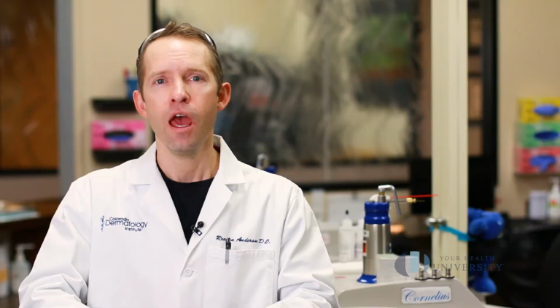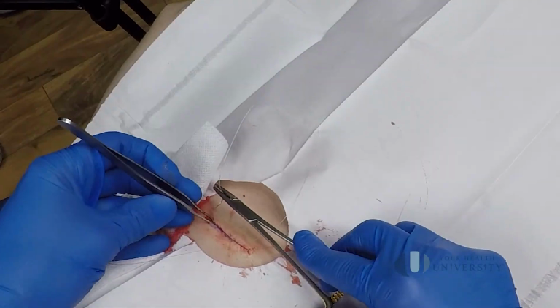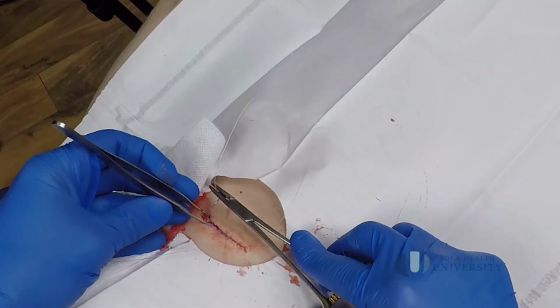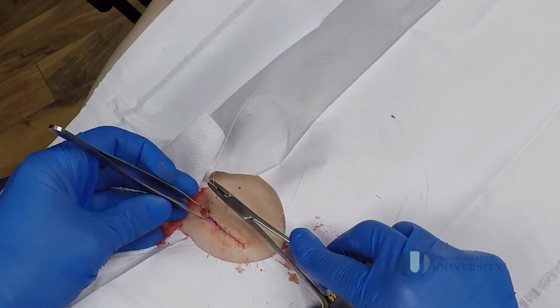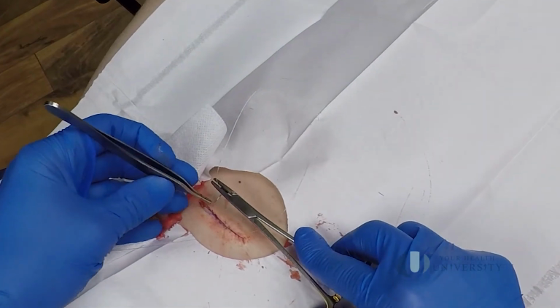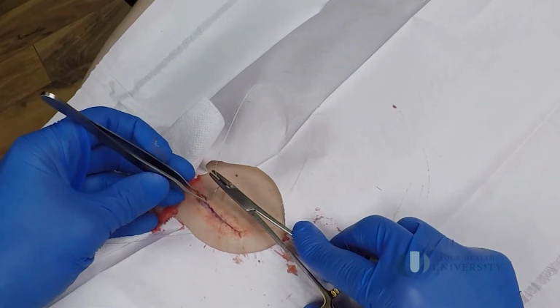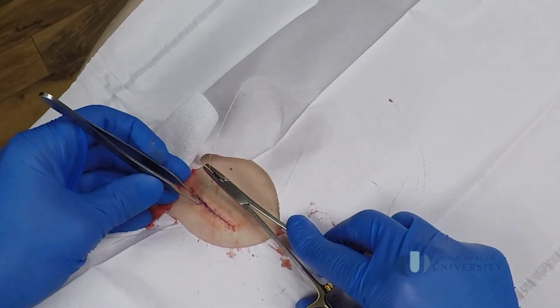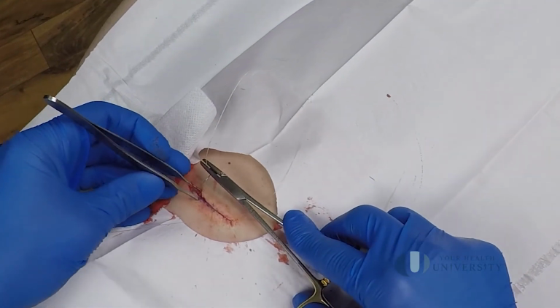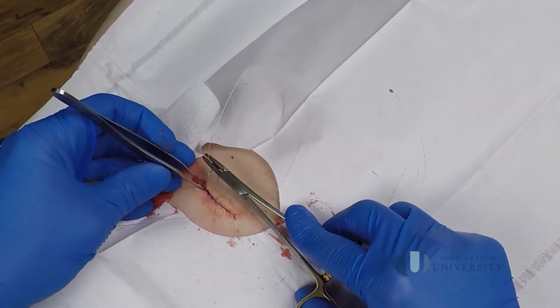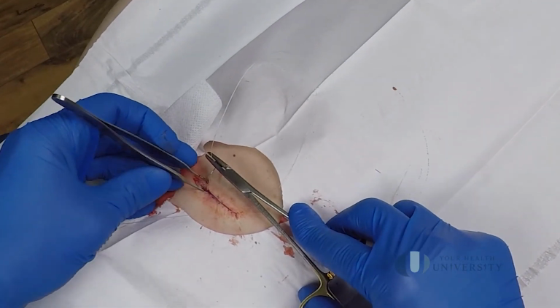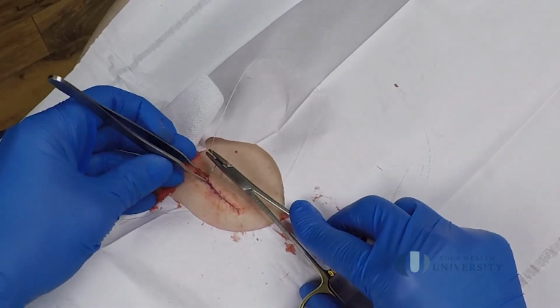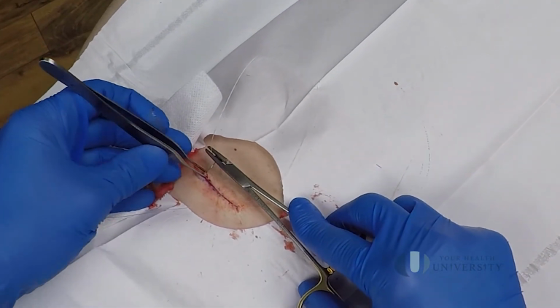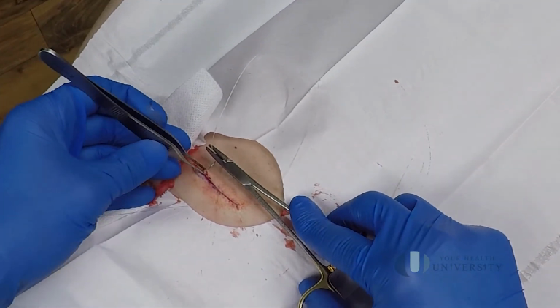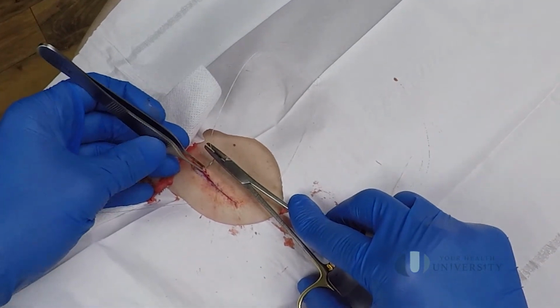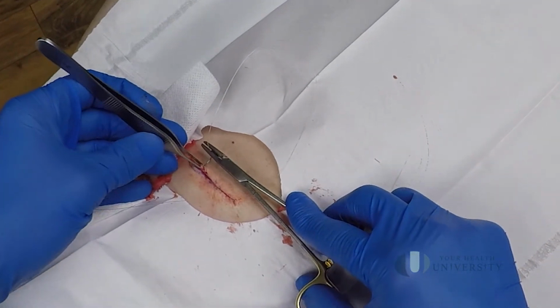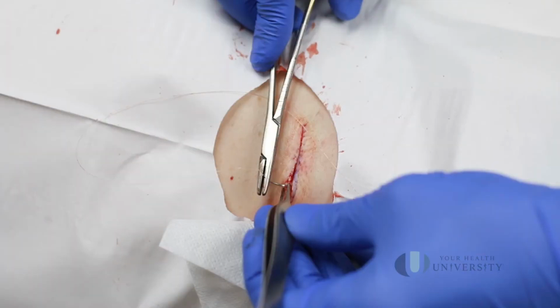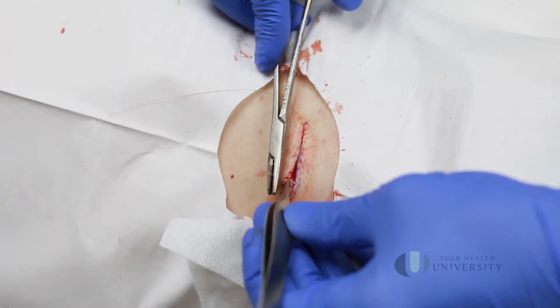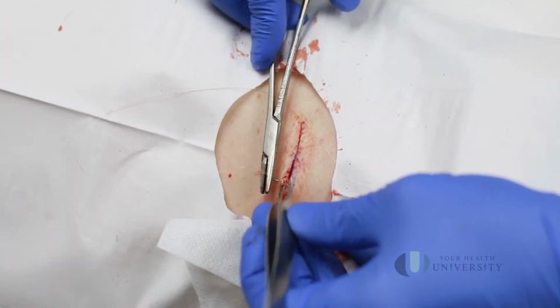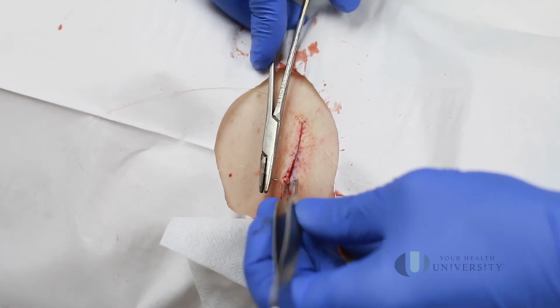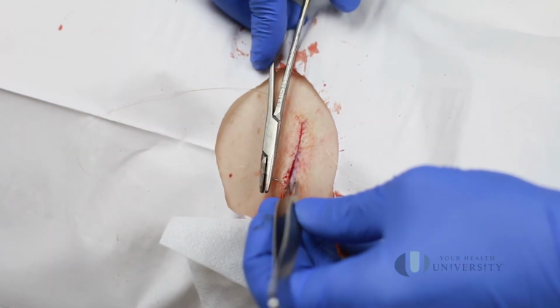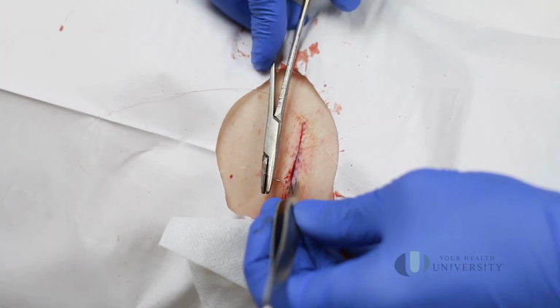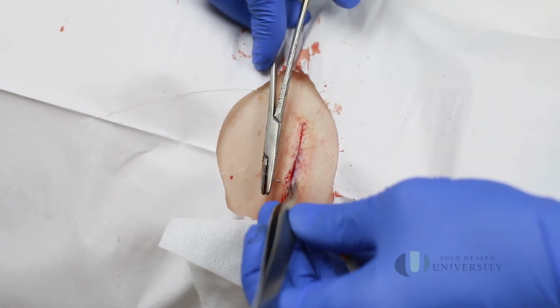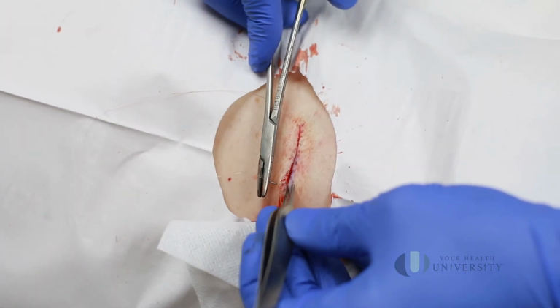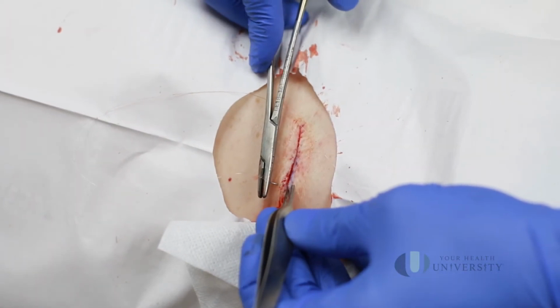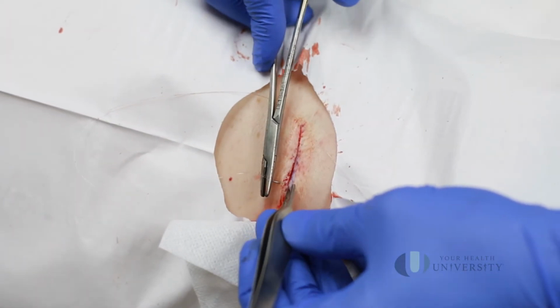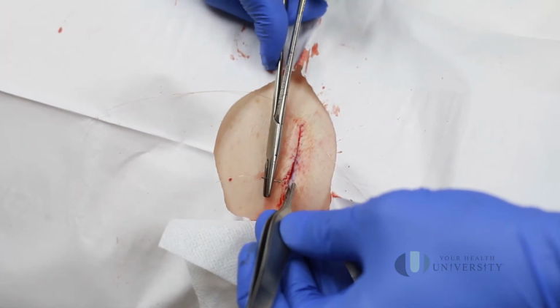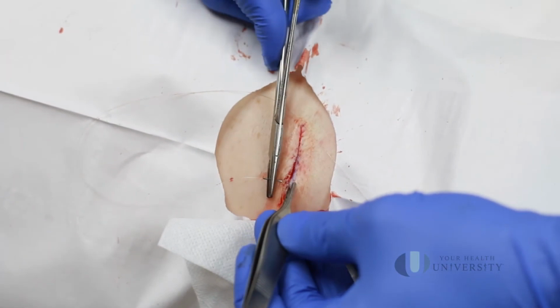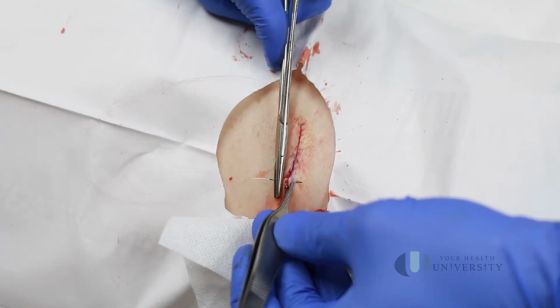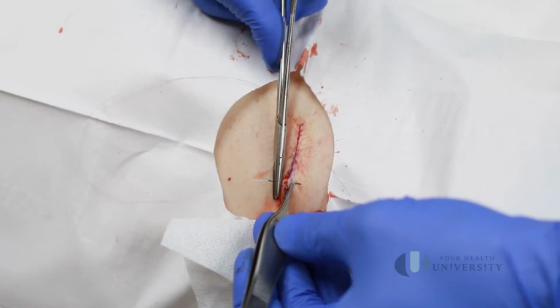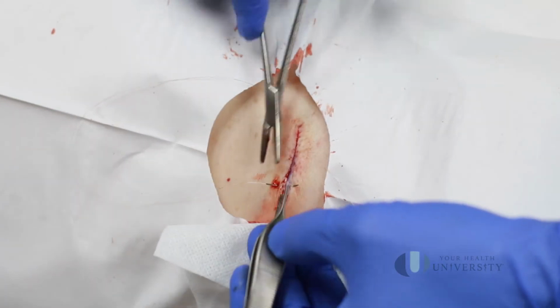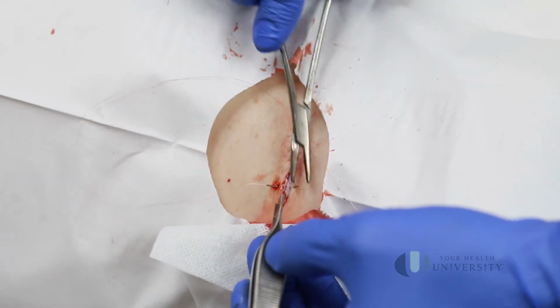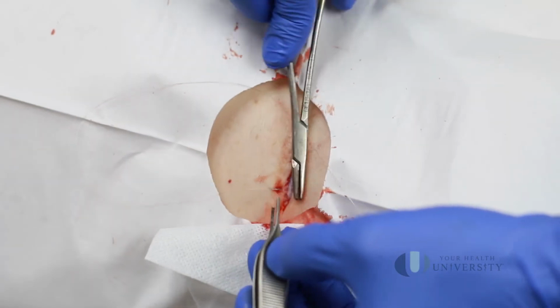We're also going to put superficial stitches on the top. Those will be taken out usually within 5 to 21 days.